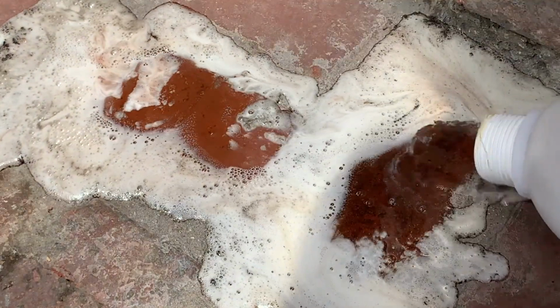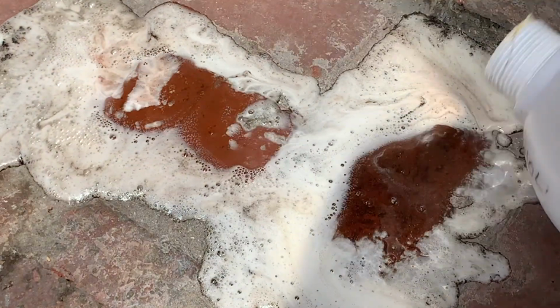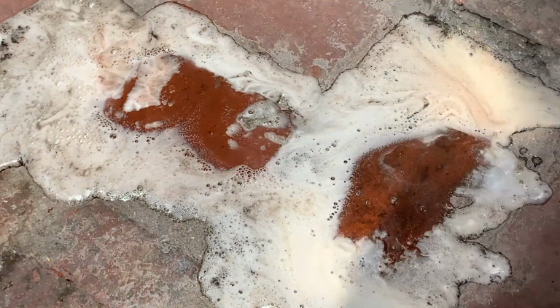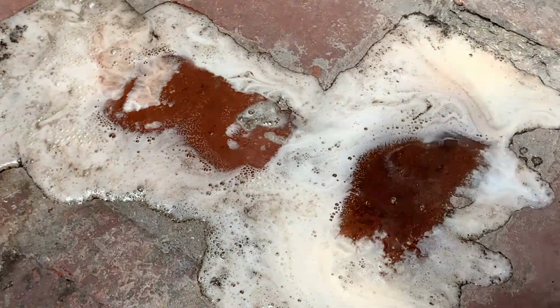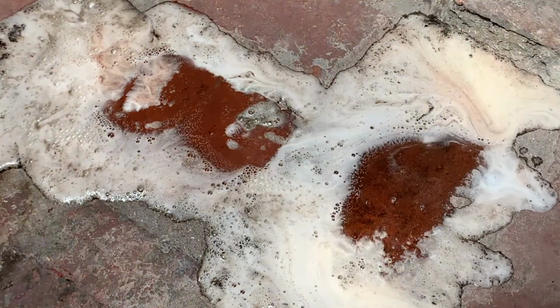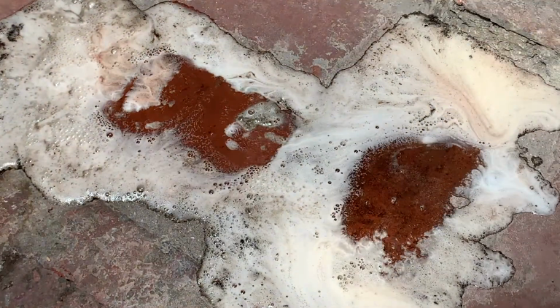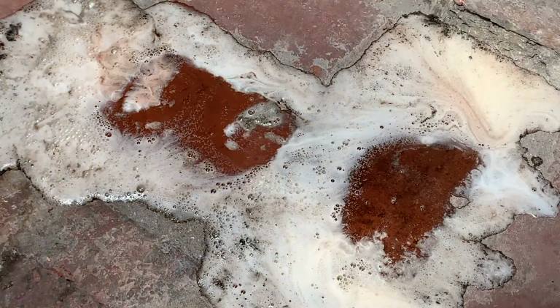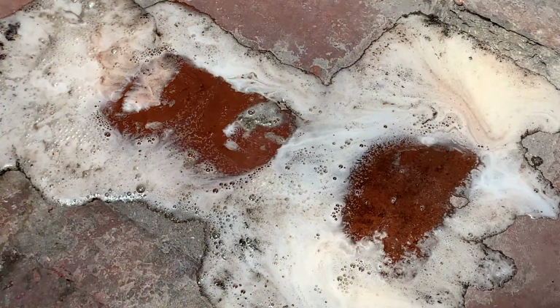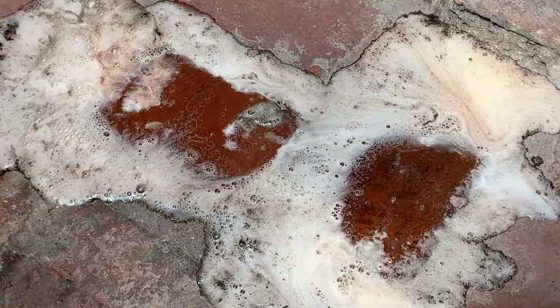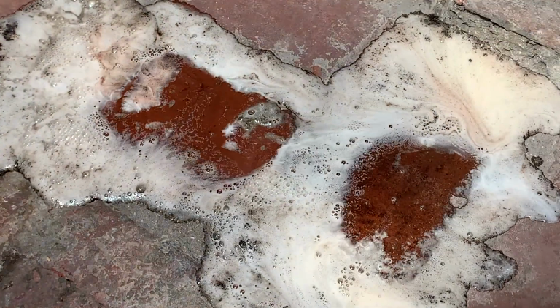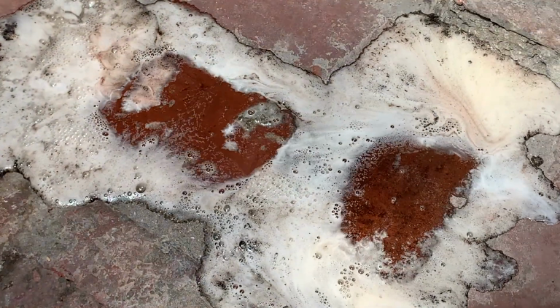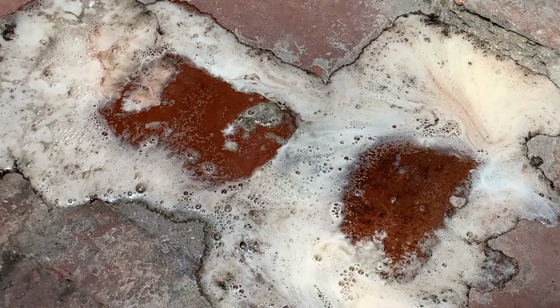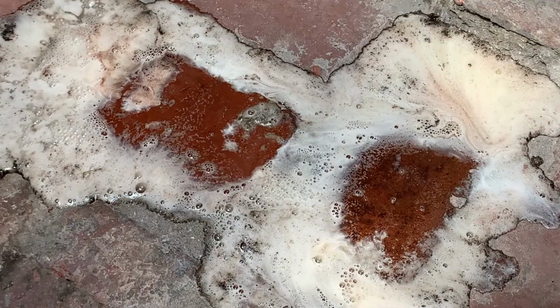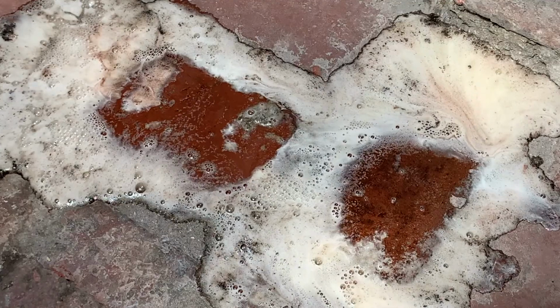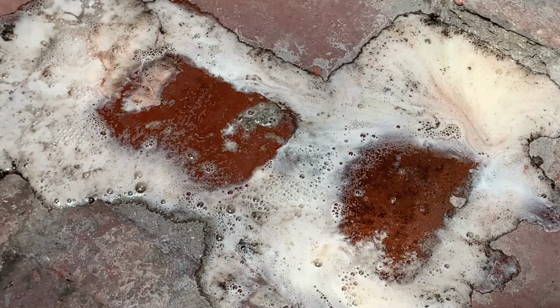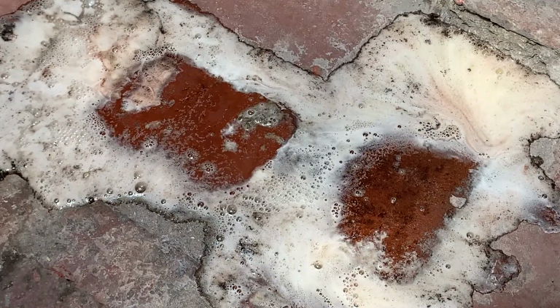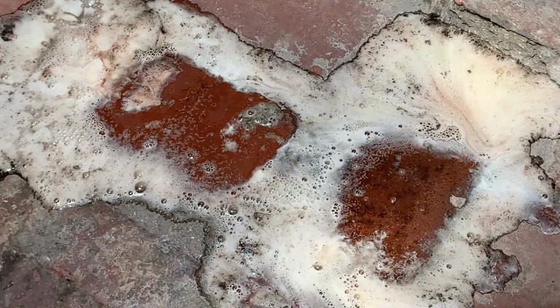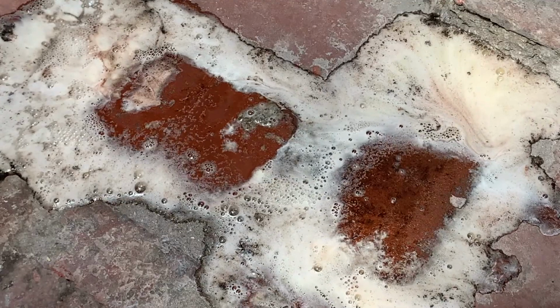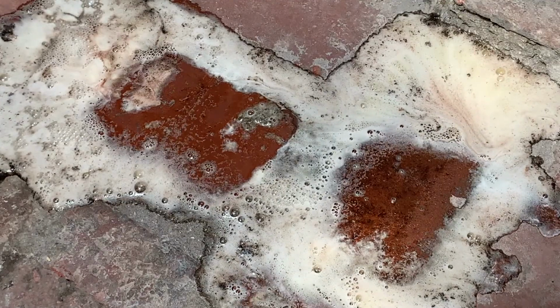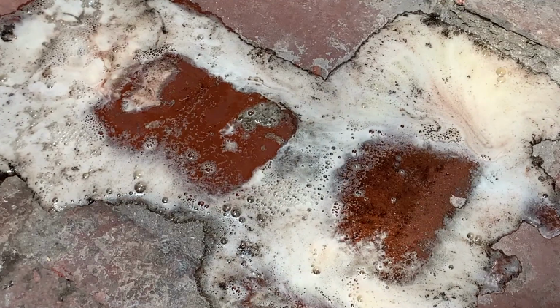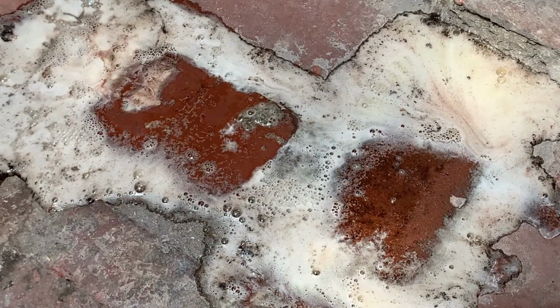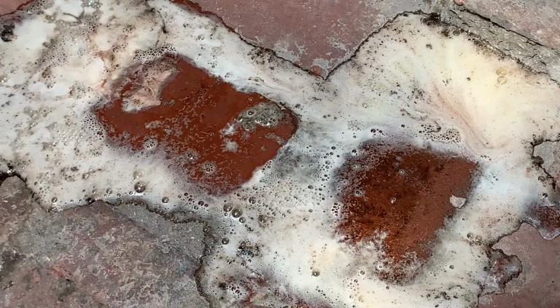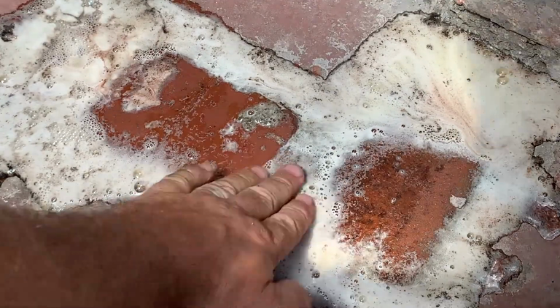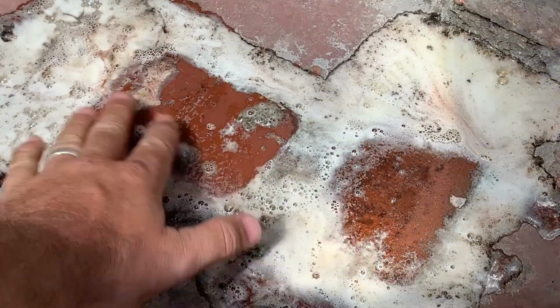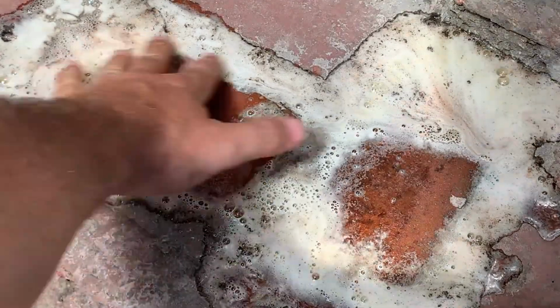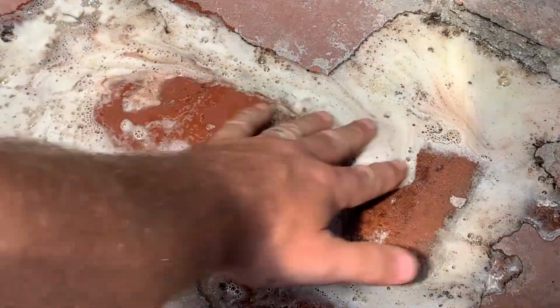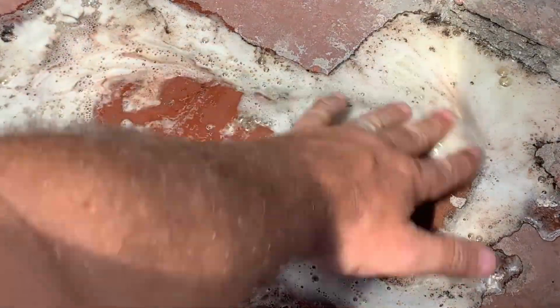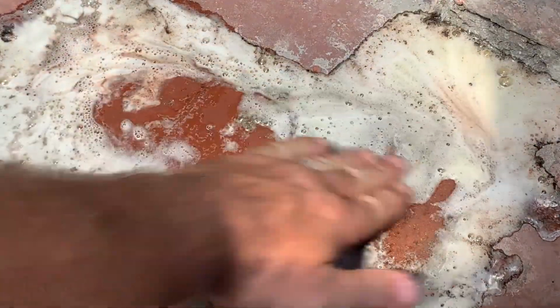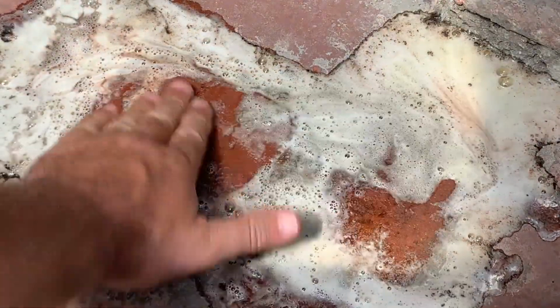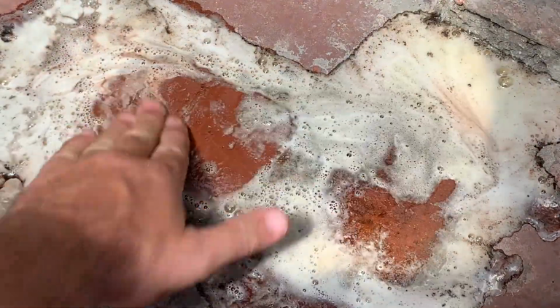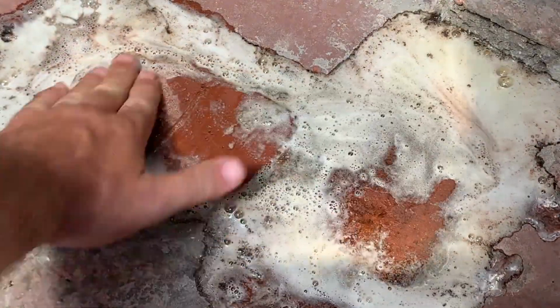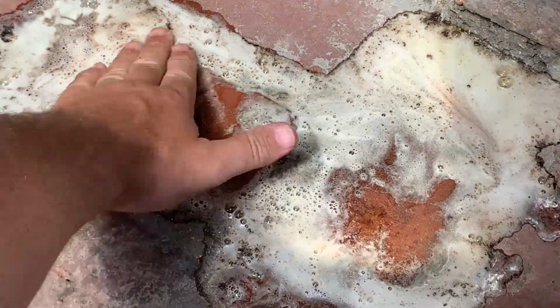I'm going to pour on the acid, and immediately it takes away the thinner film. And you can see it attacking all the cement product.